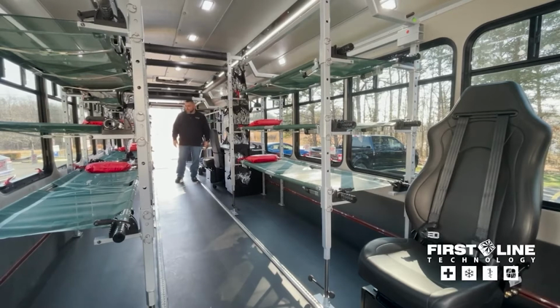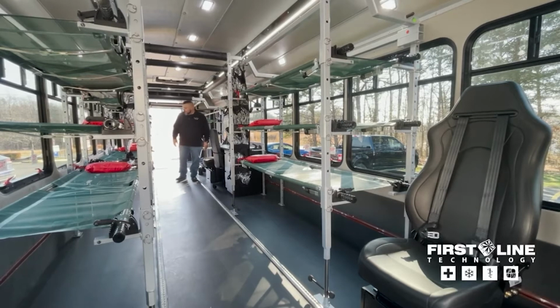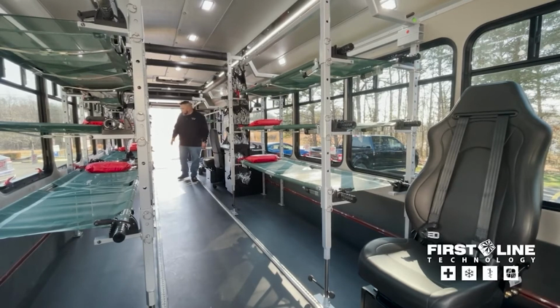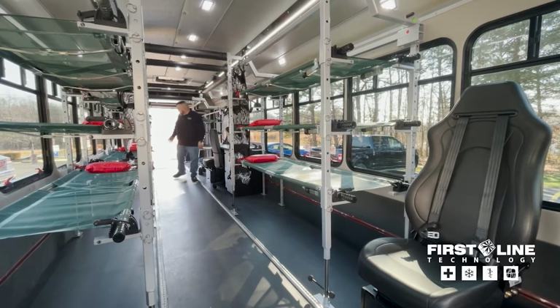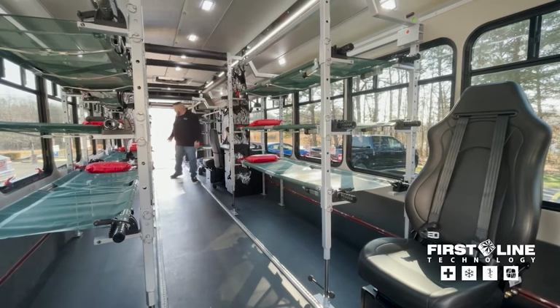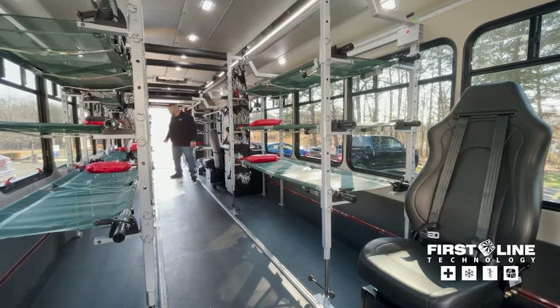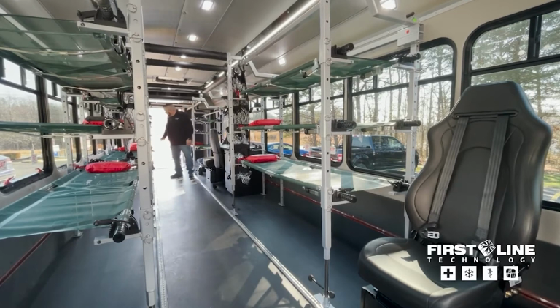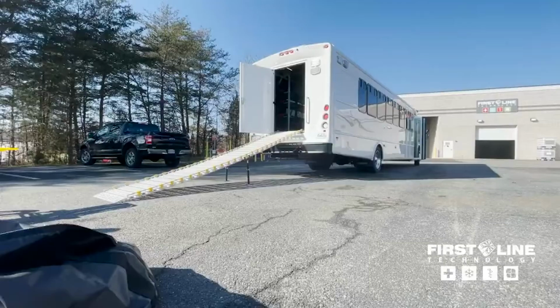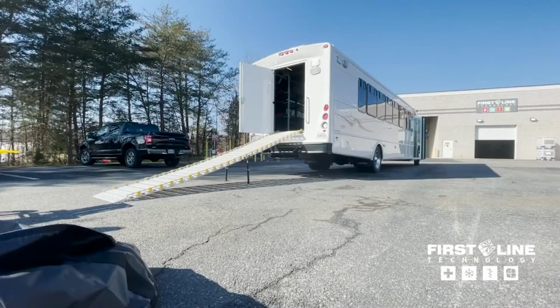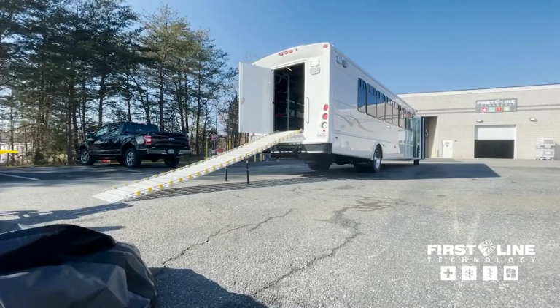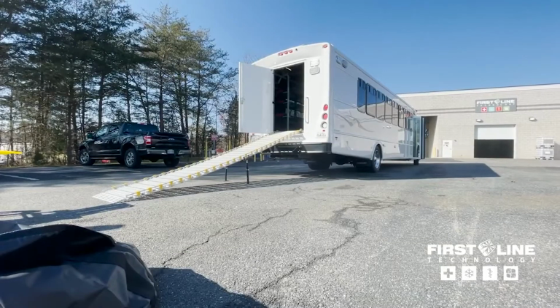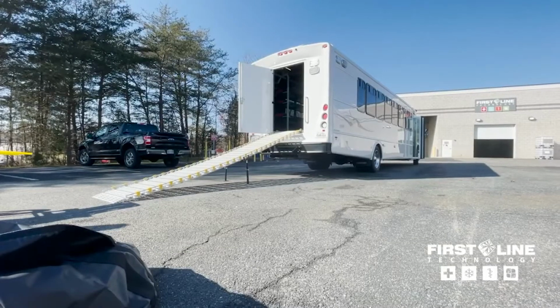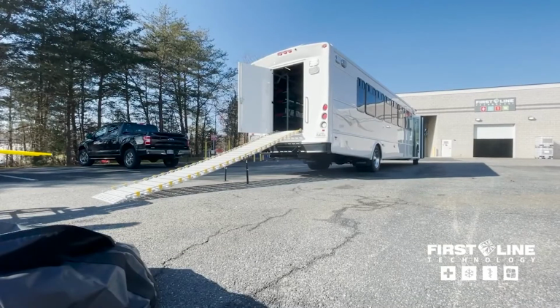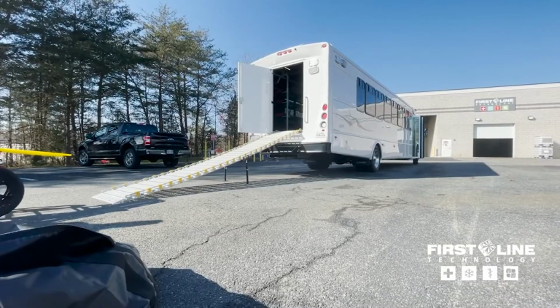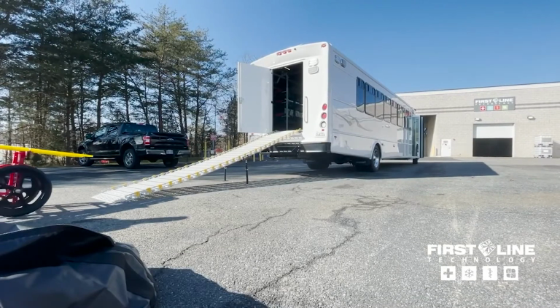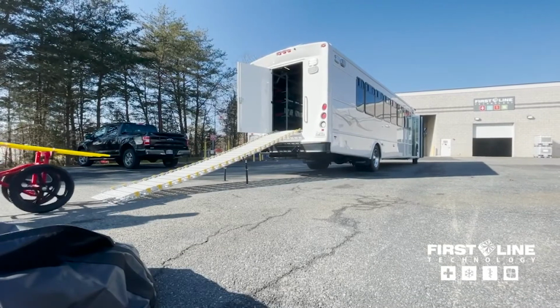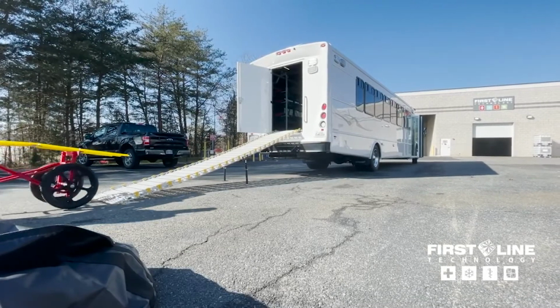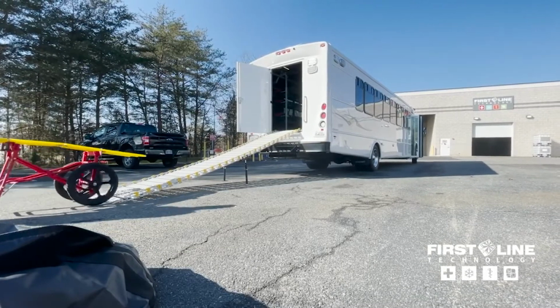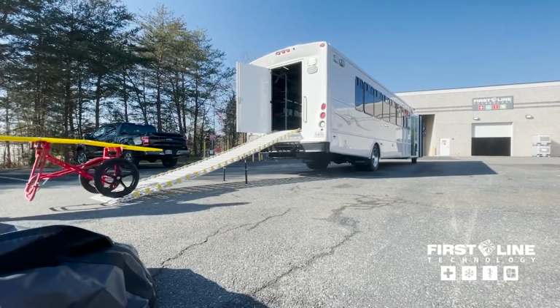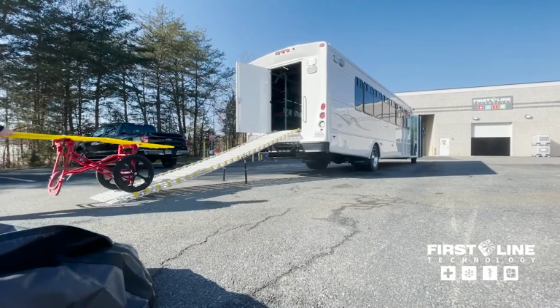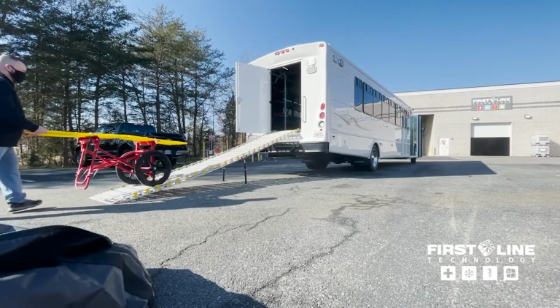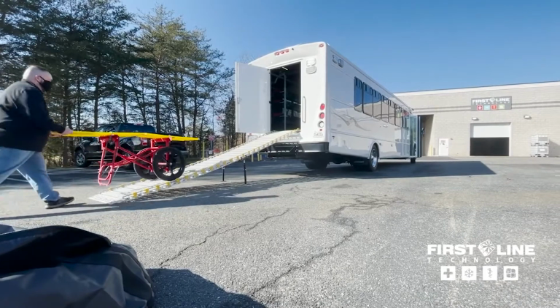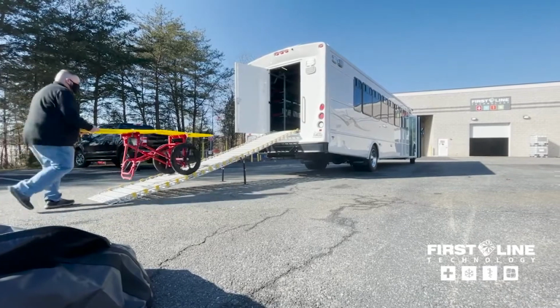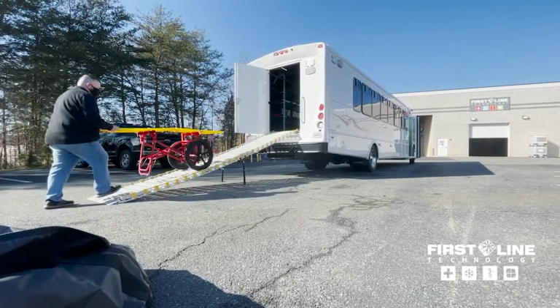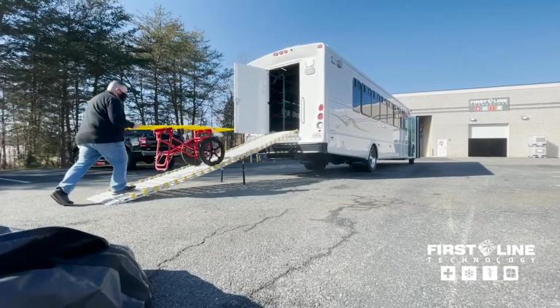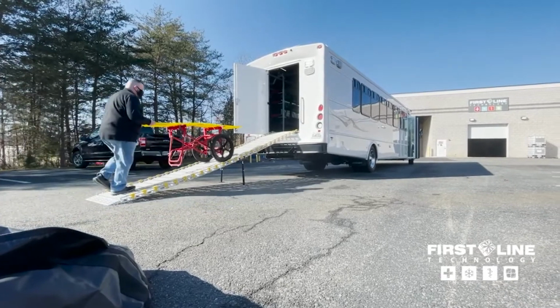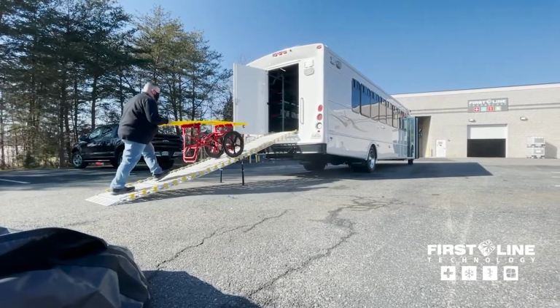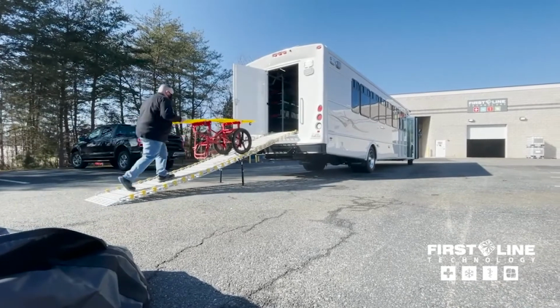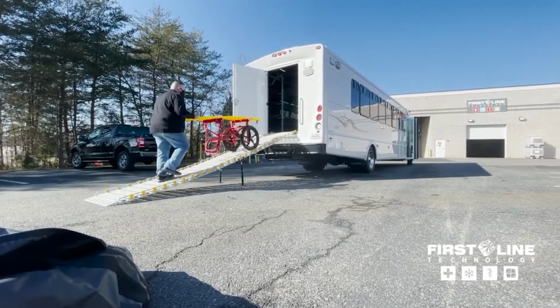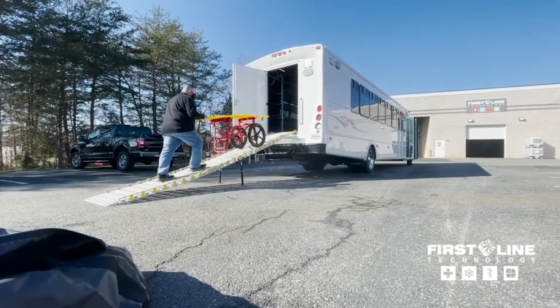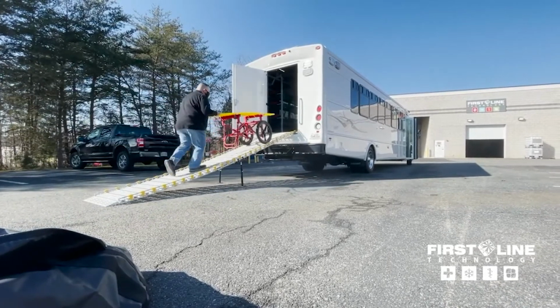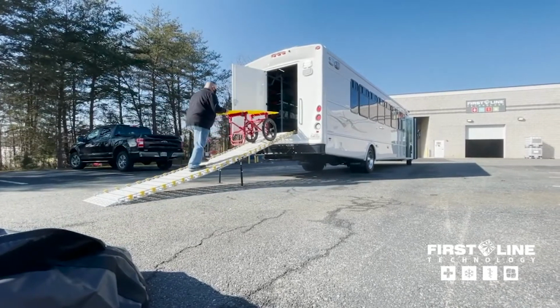In the back of the bus, we have our AmbuRamp set up, where you can bring patients in and out using our AmbuCarrier.